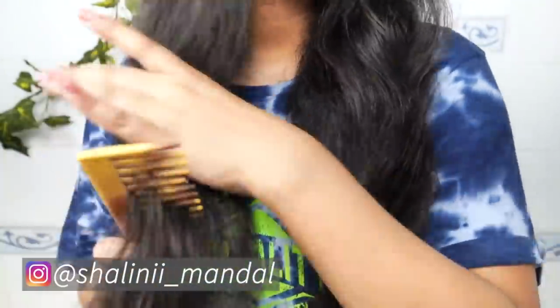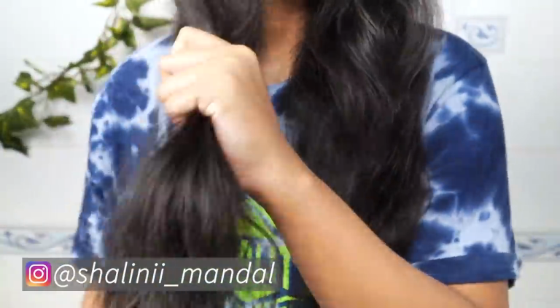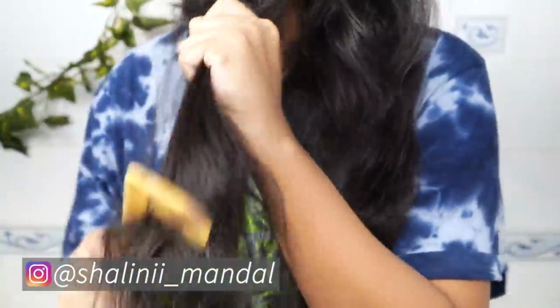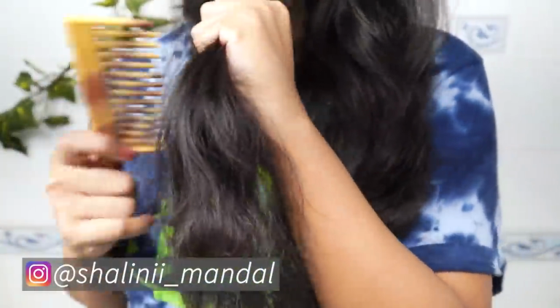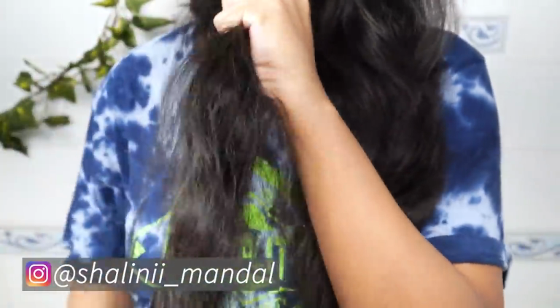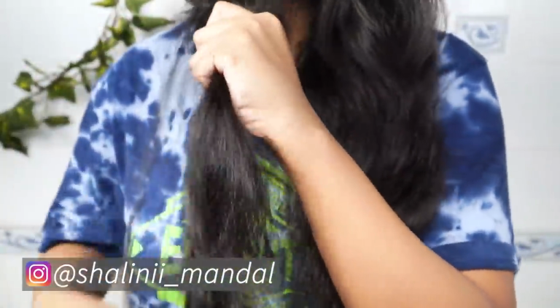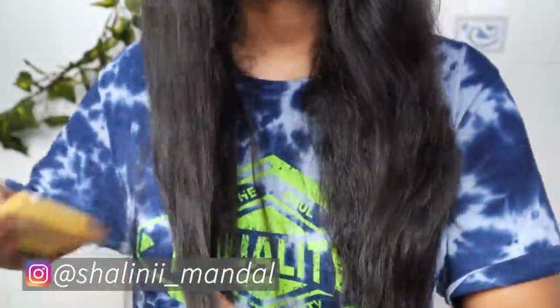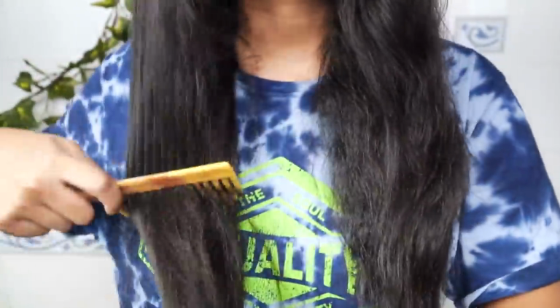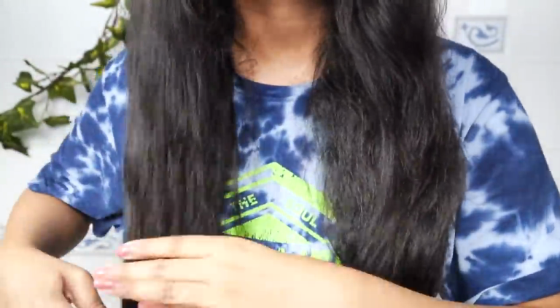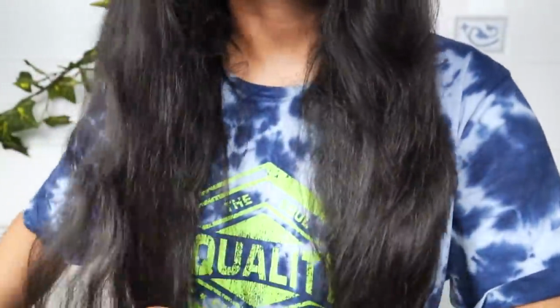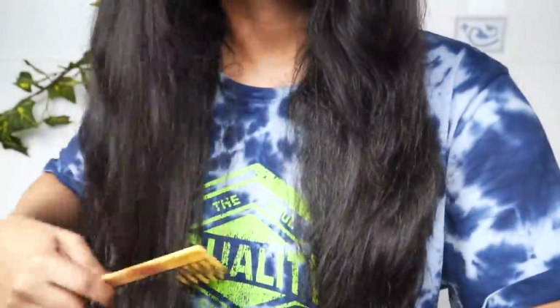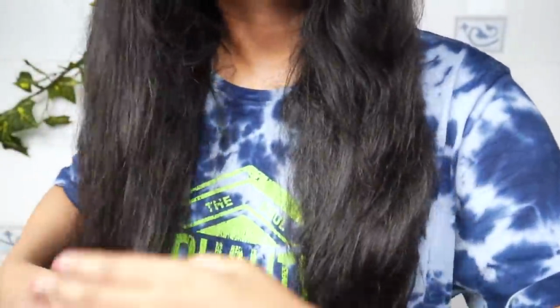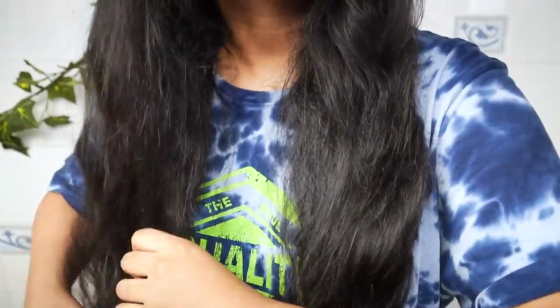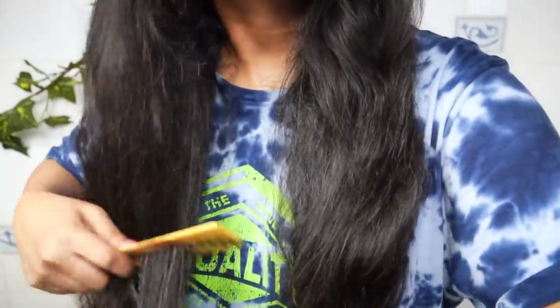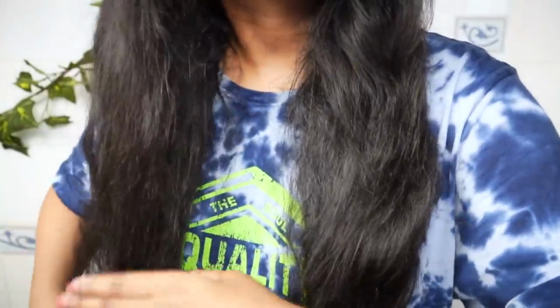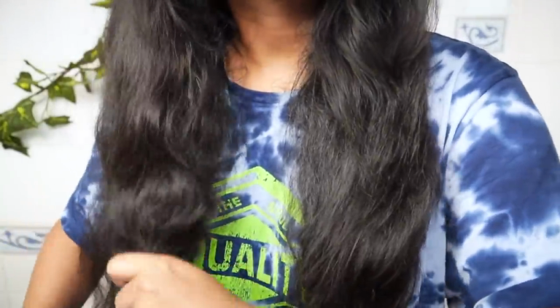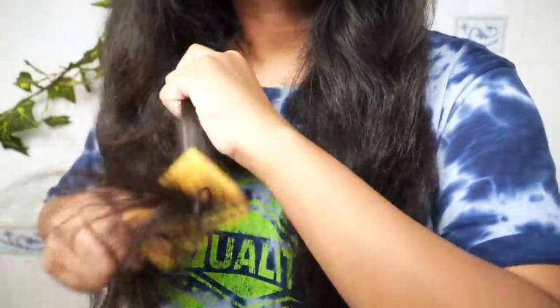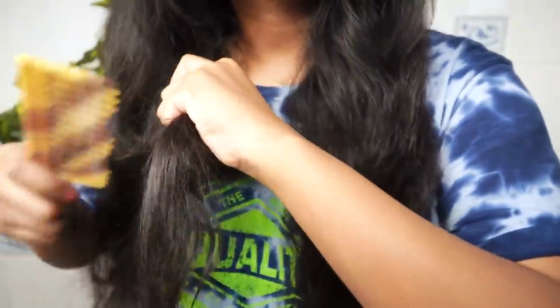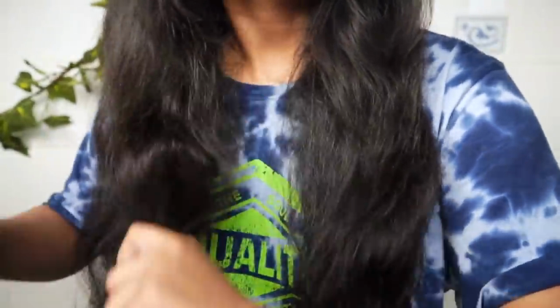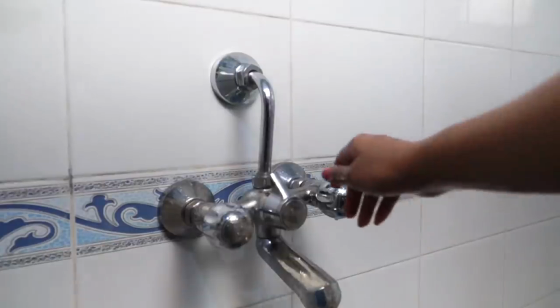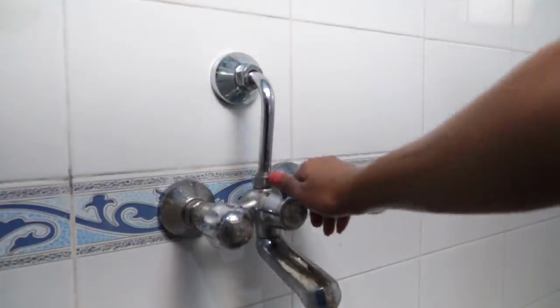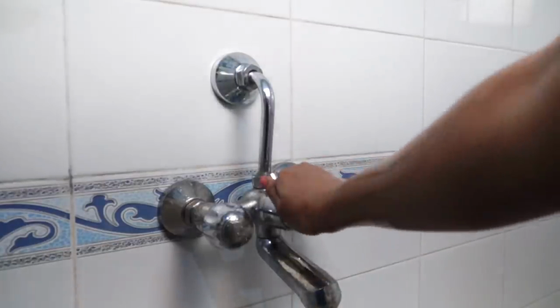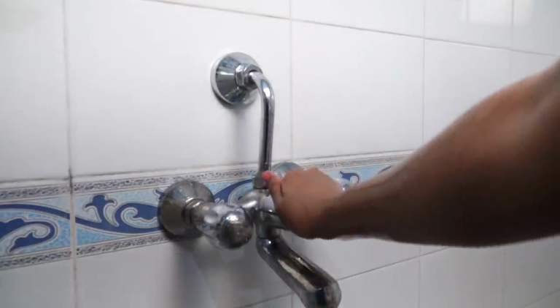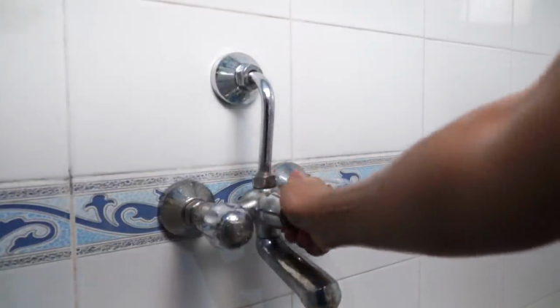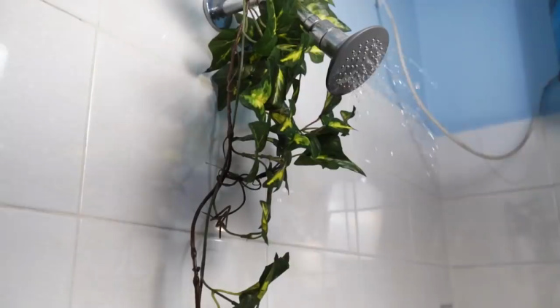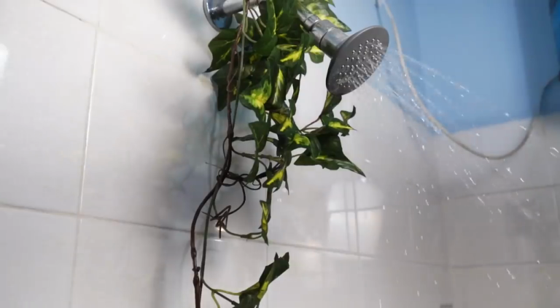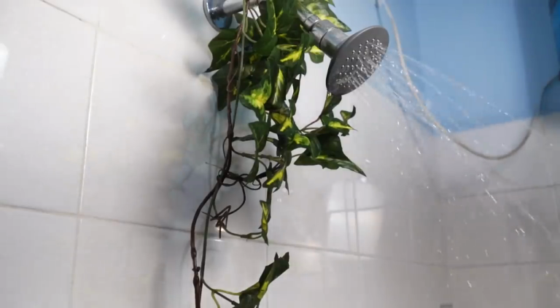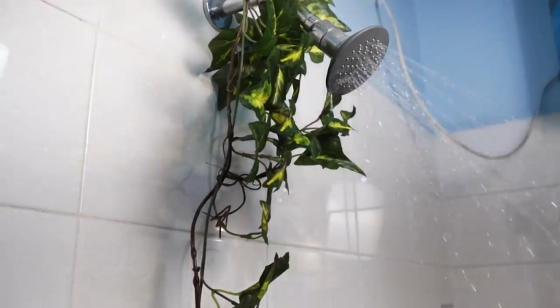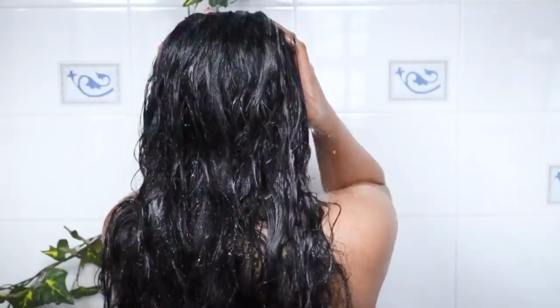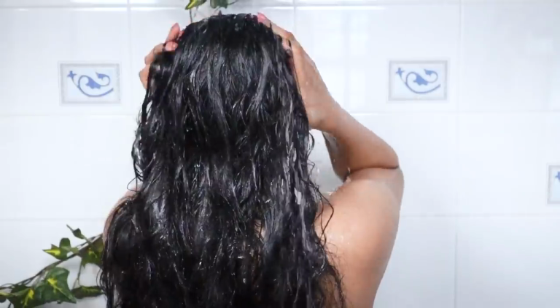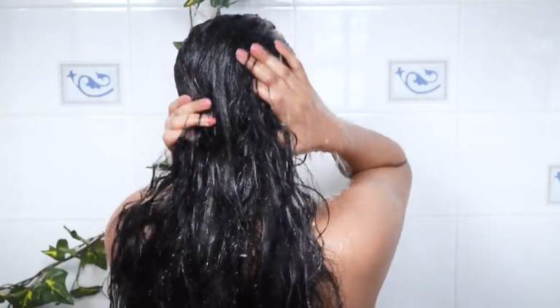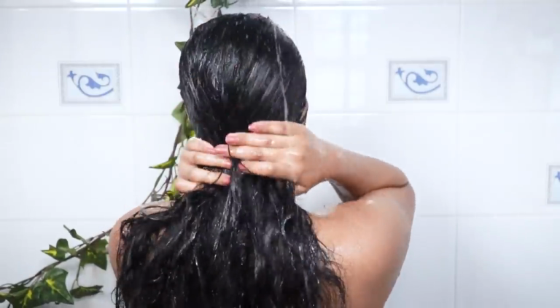Now I am going to detangle my hair using a wide tooth comb. After that, I am going to wet all of my hair under the shower.